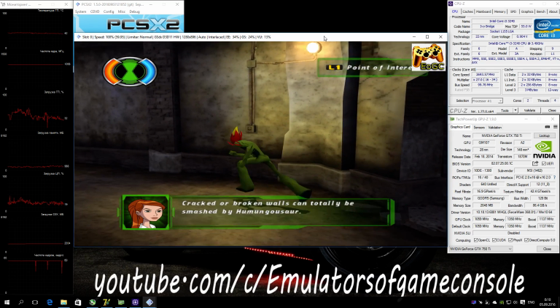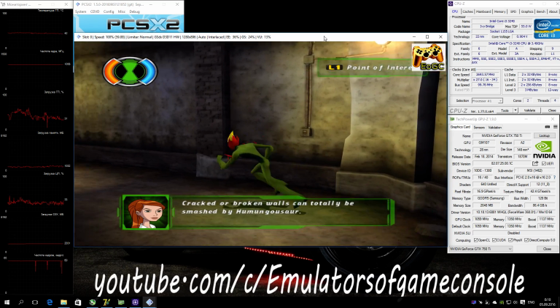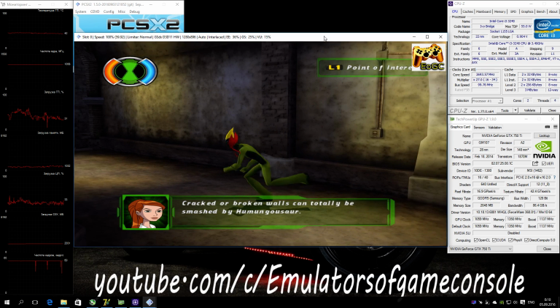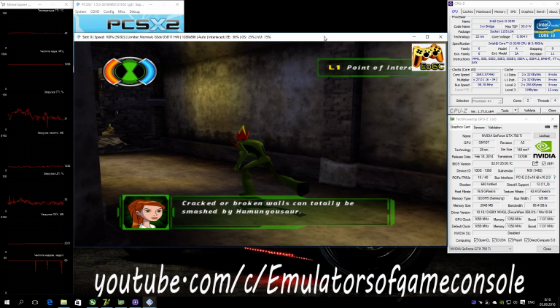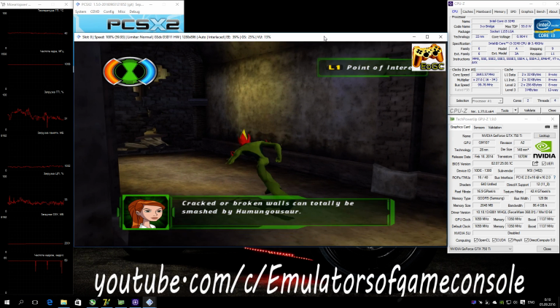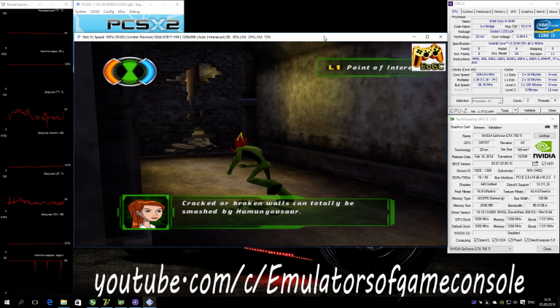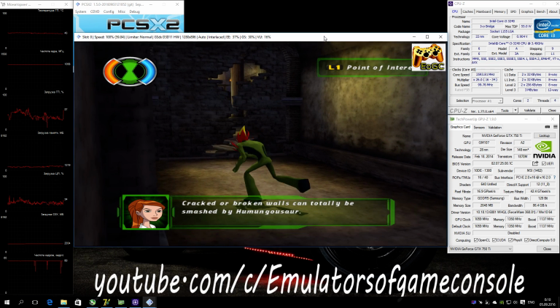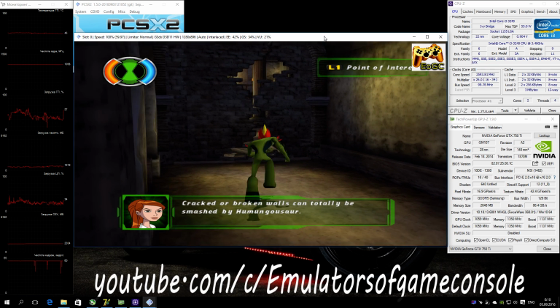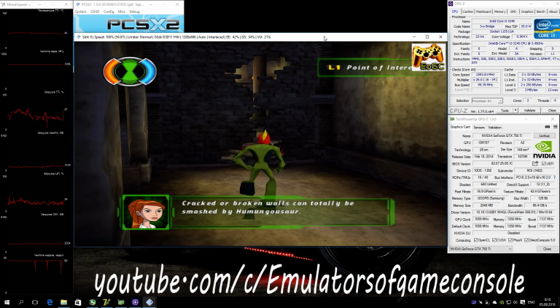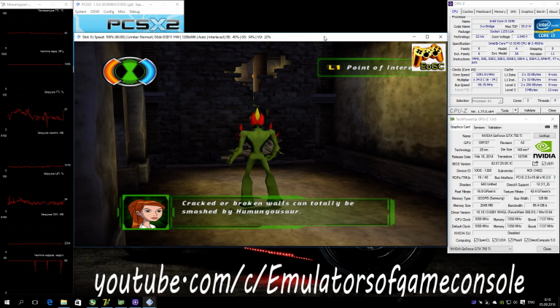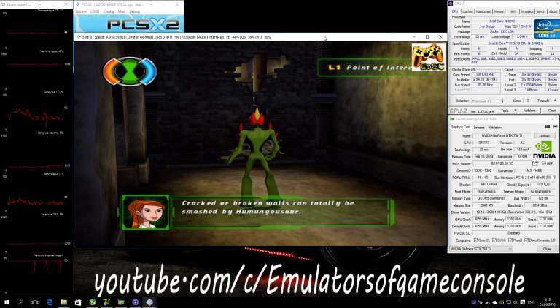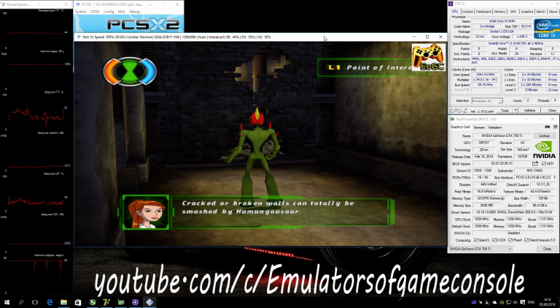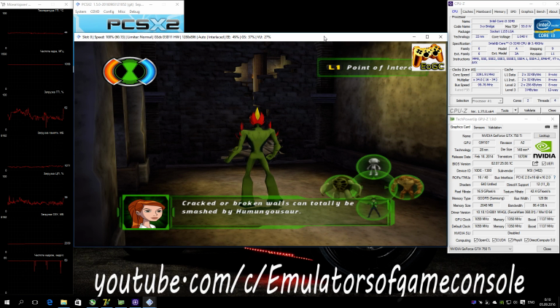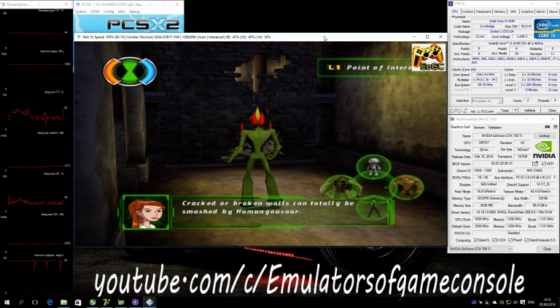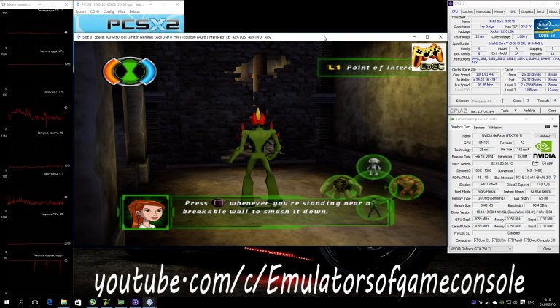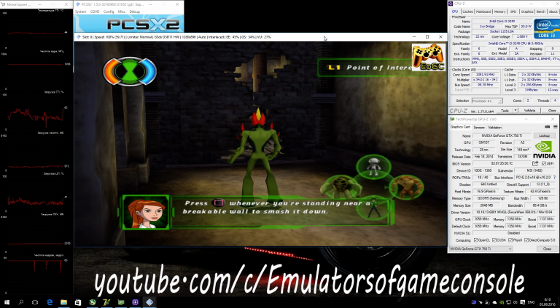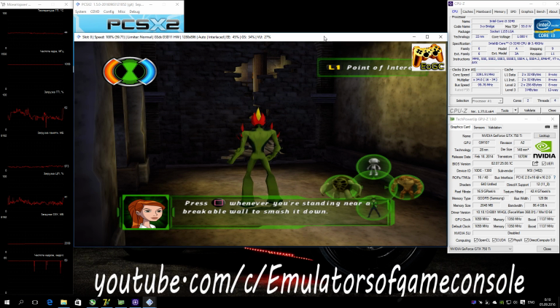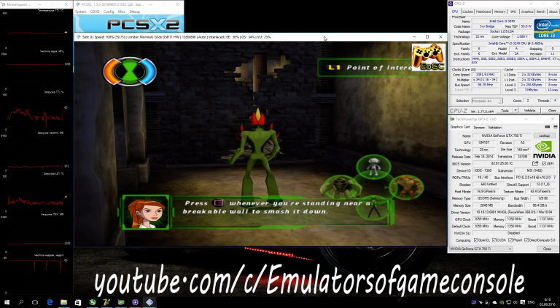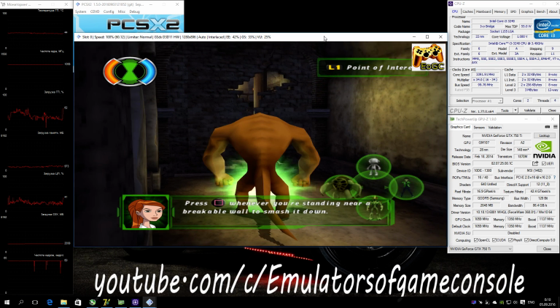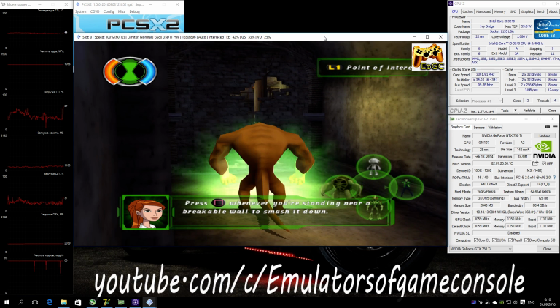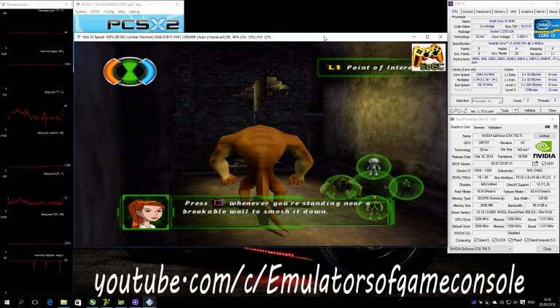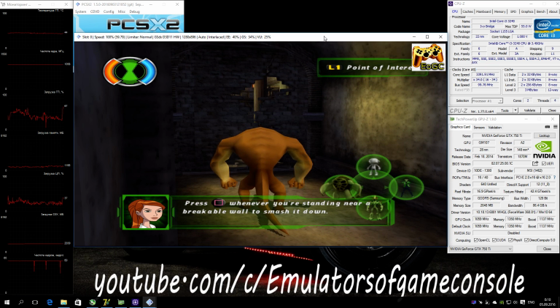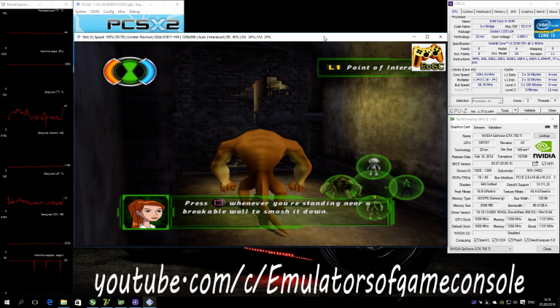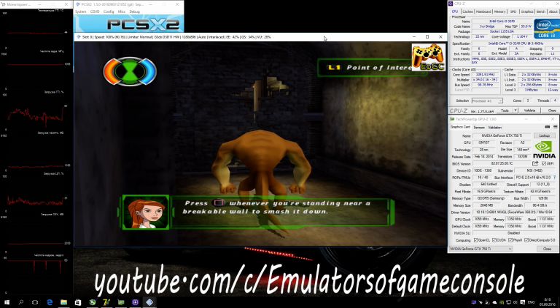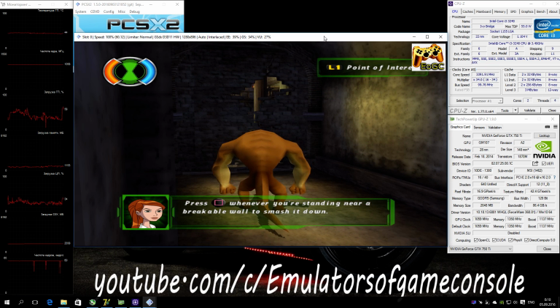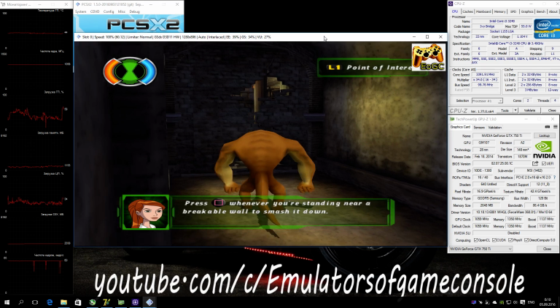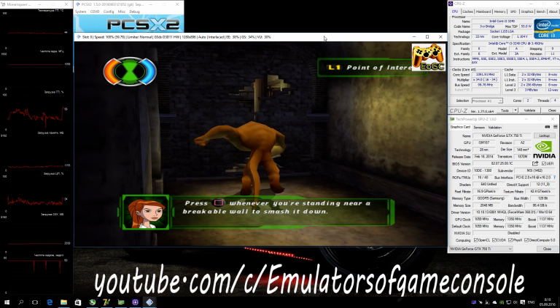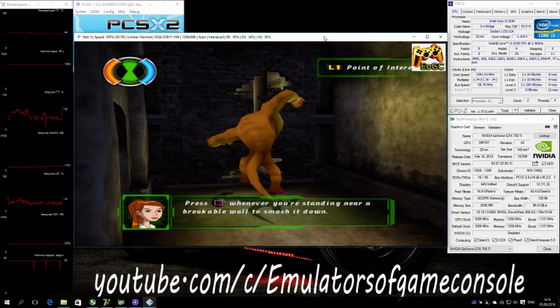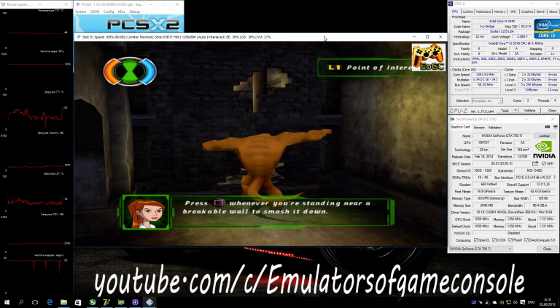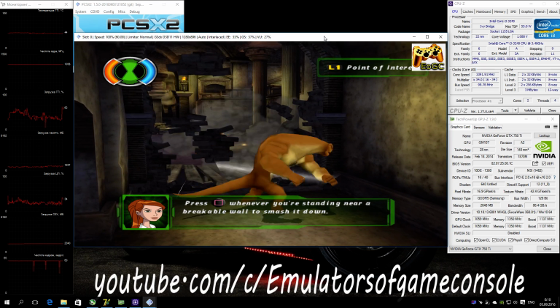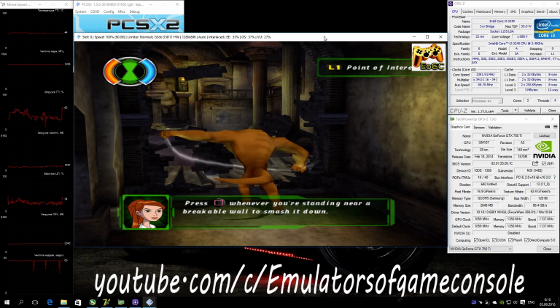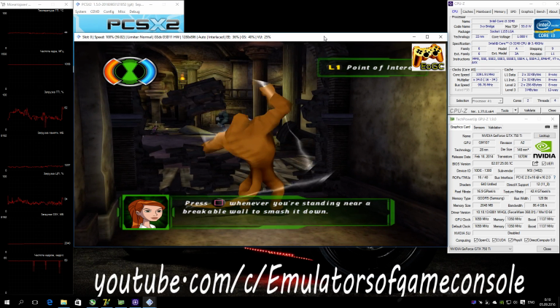Cracked or broken walls can totally be smashed by Humongousaur. Press the square button whenever you're standing near a breakable wall to smash it down.